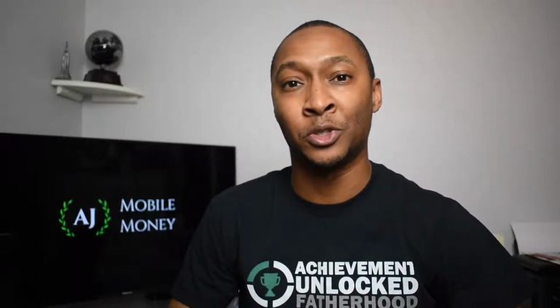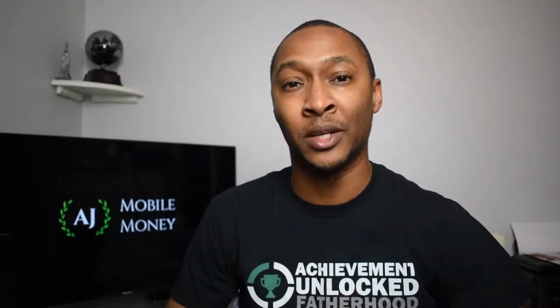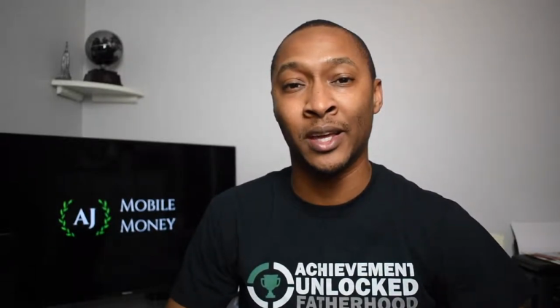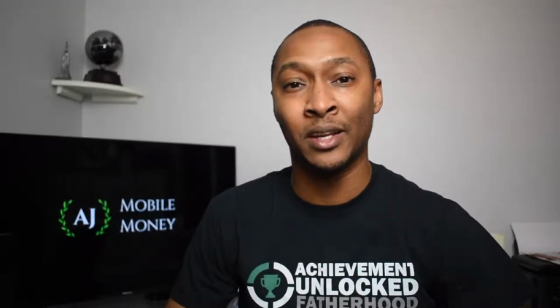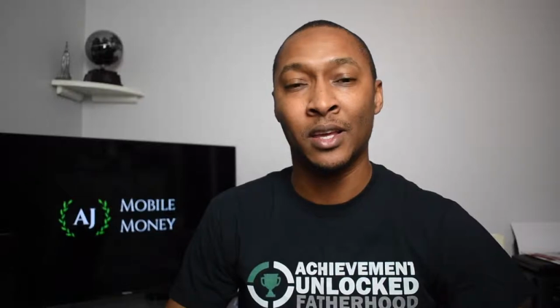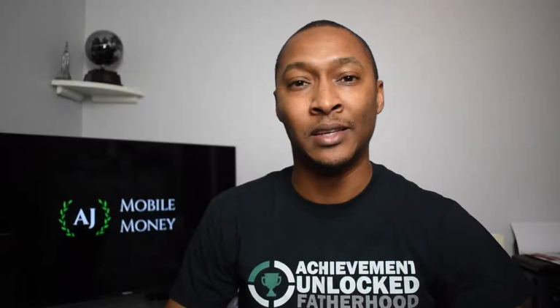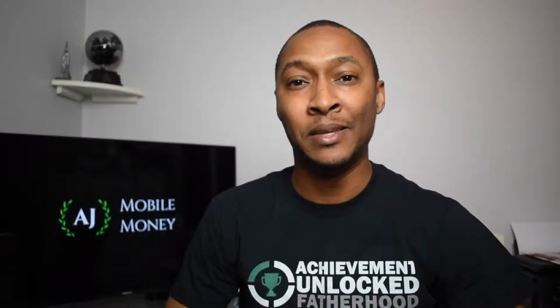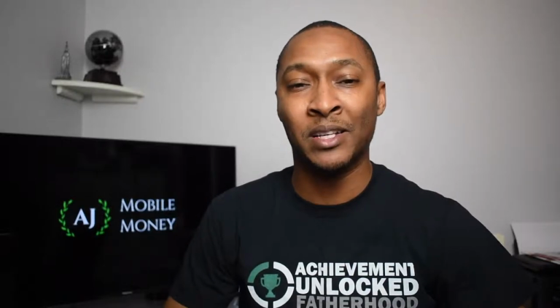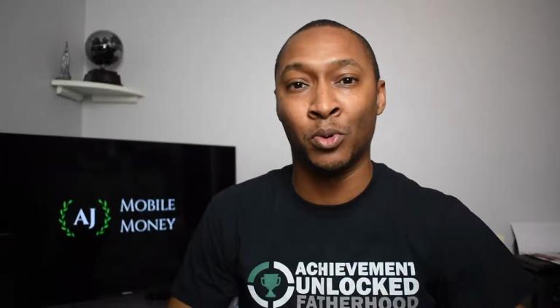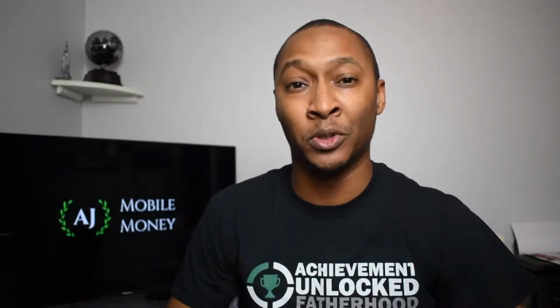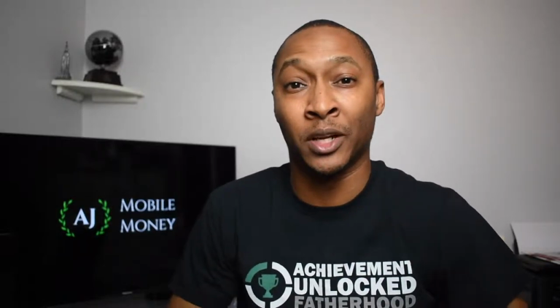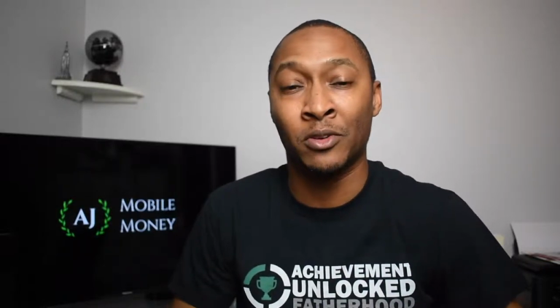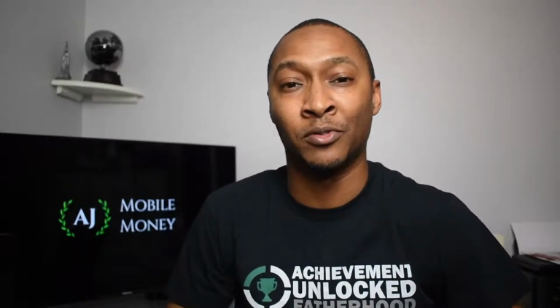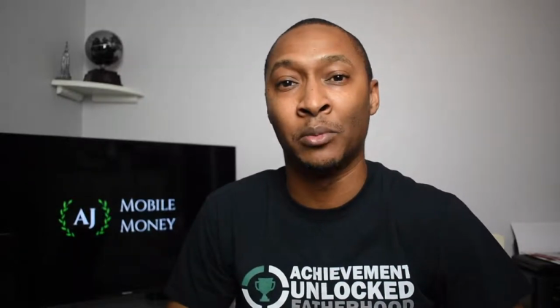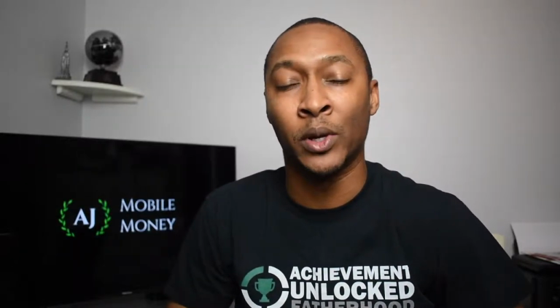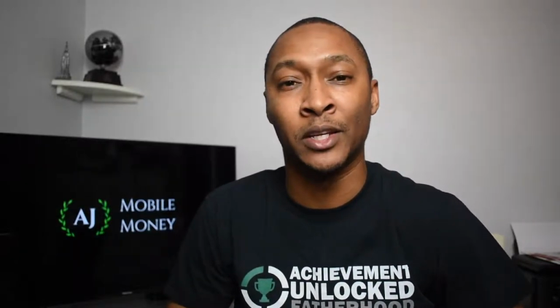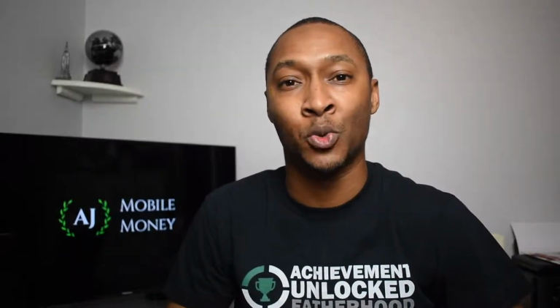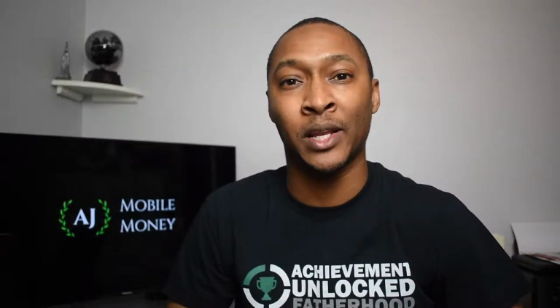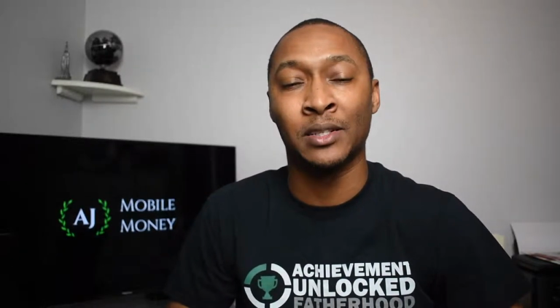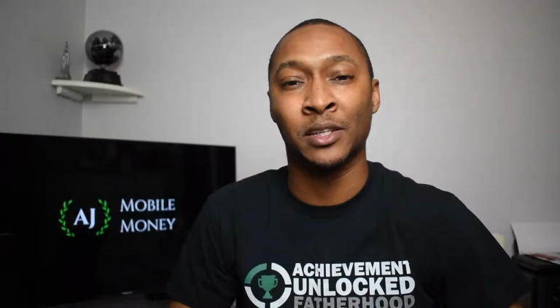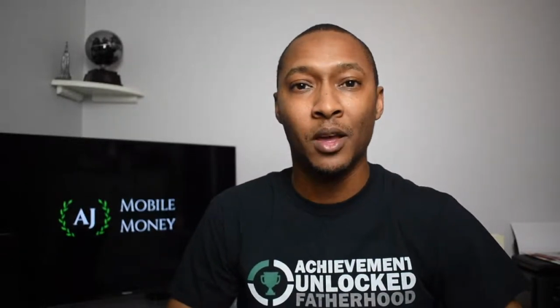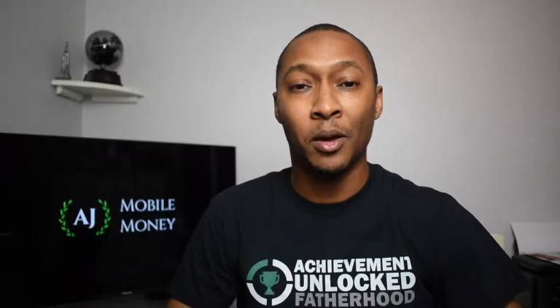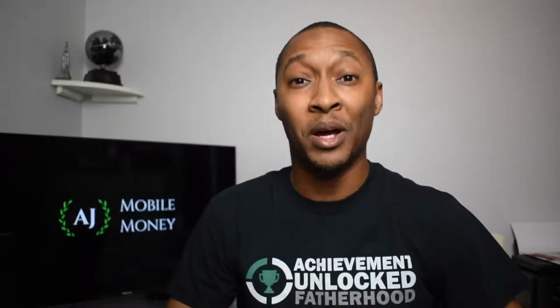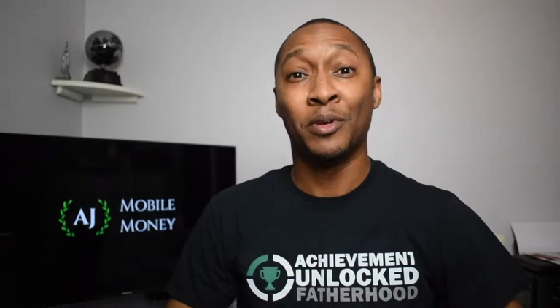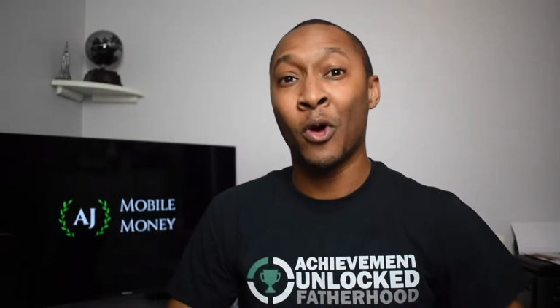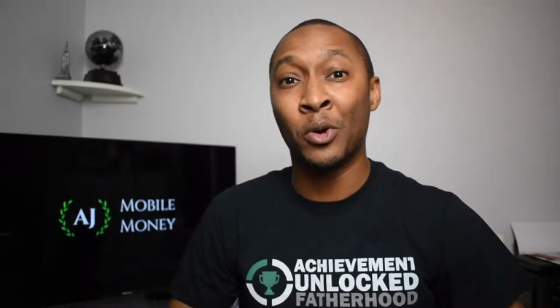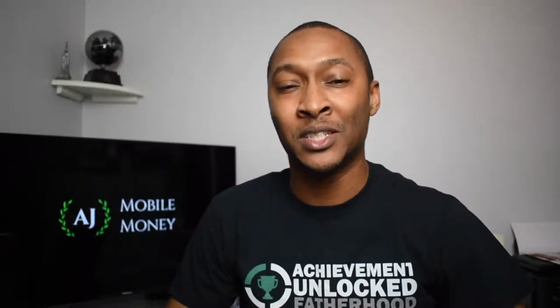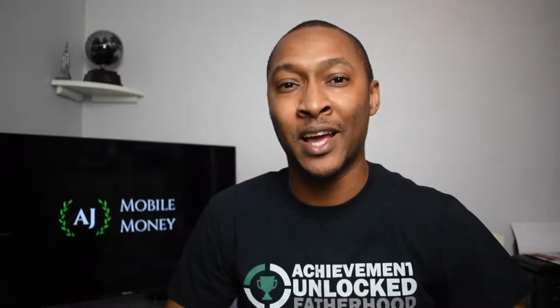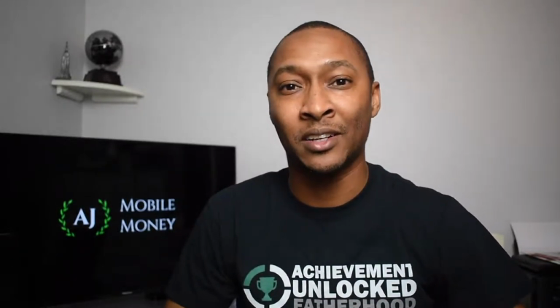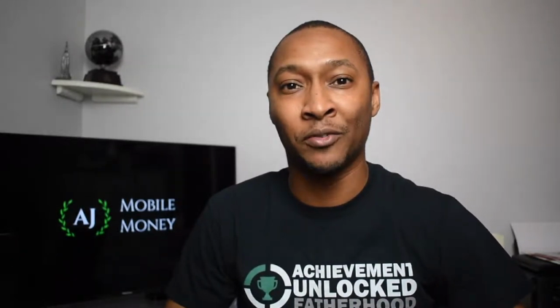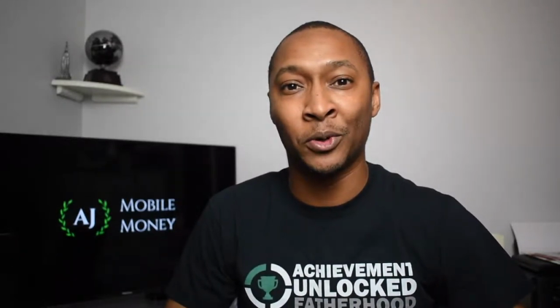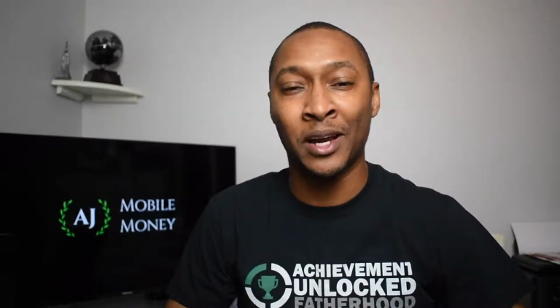I'm going to cover the best brokerage accounts available in 2019.